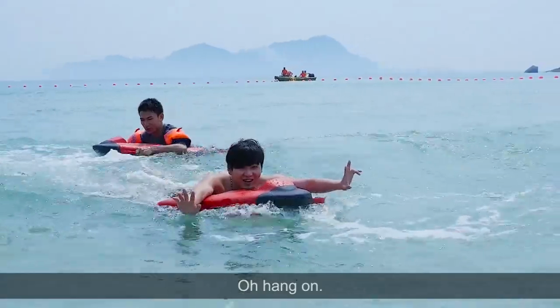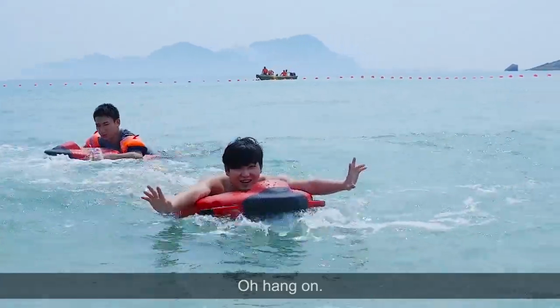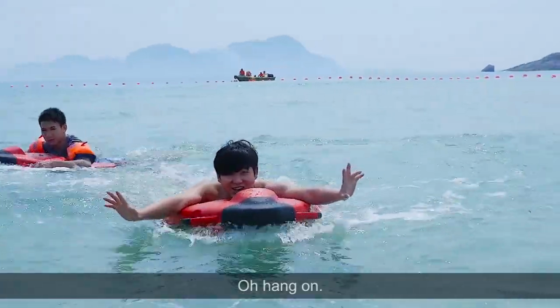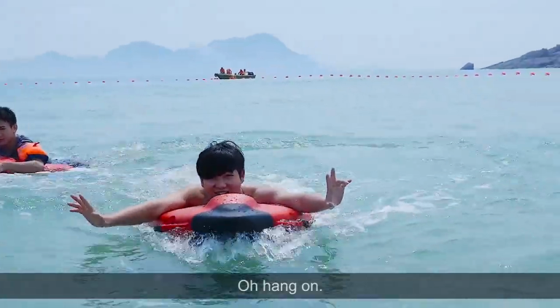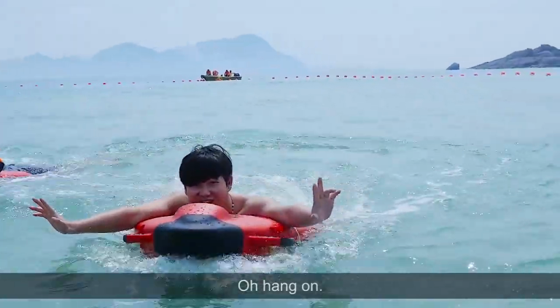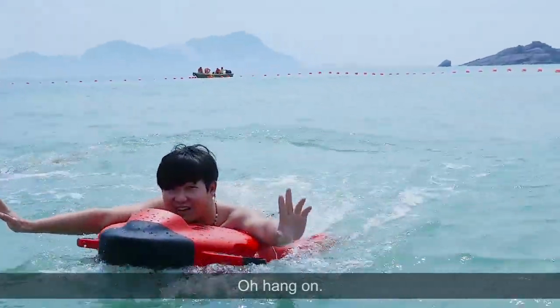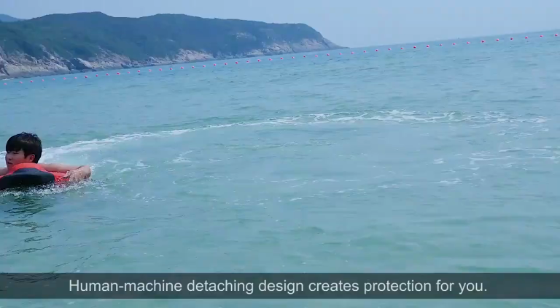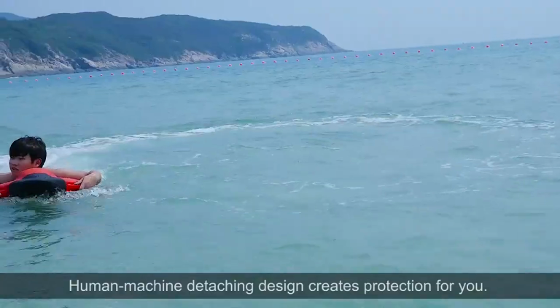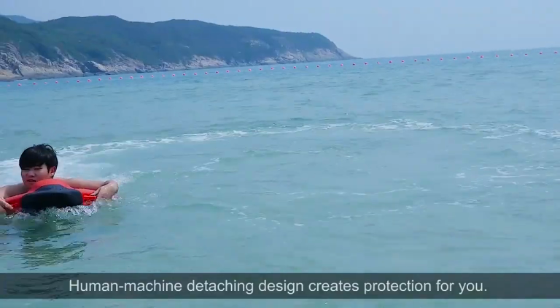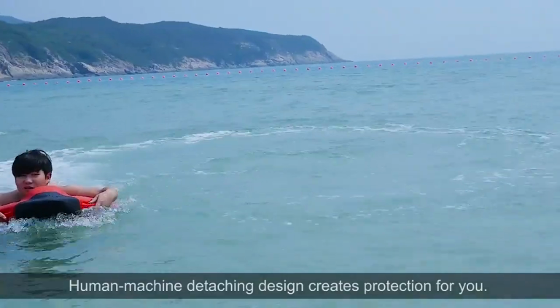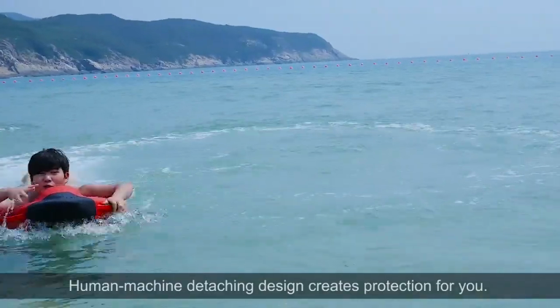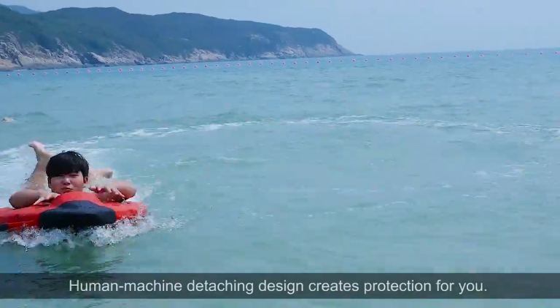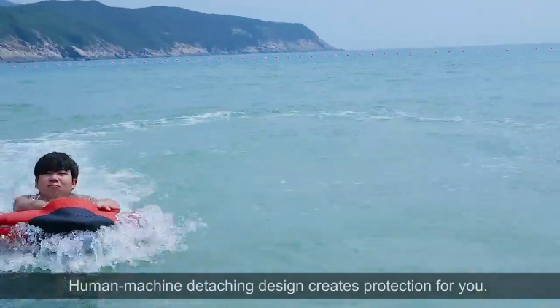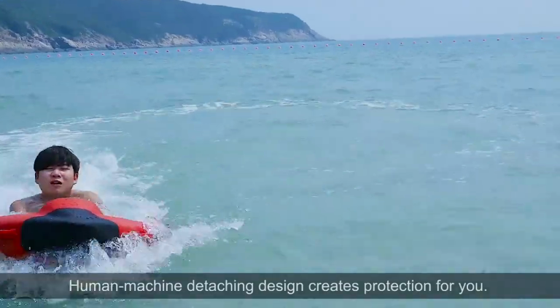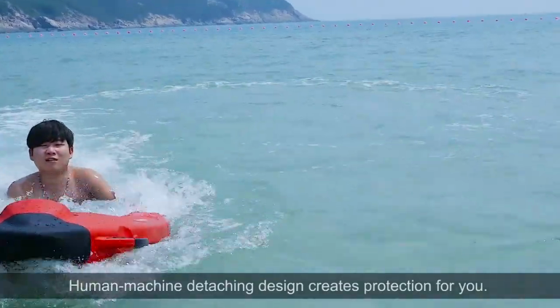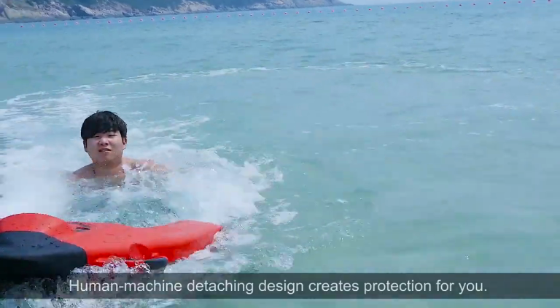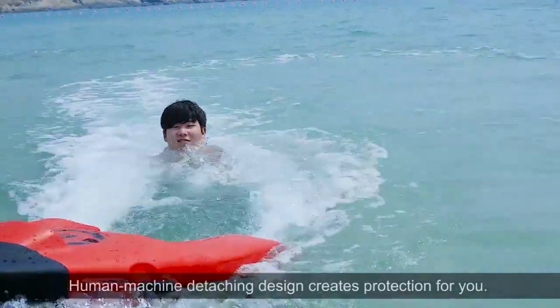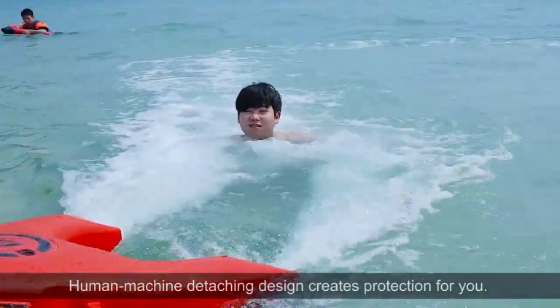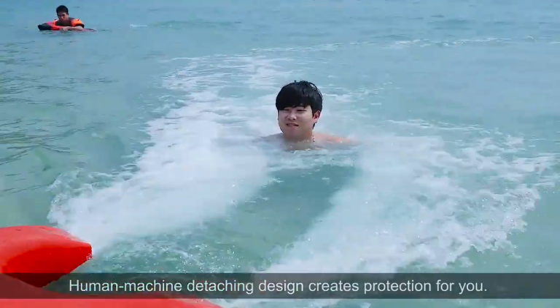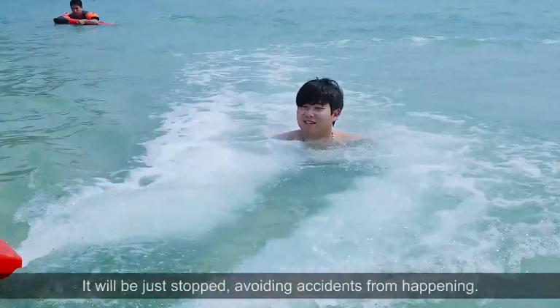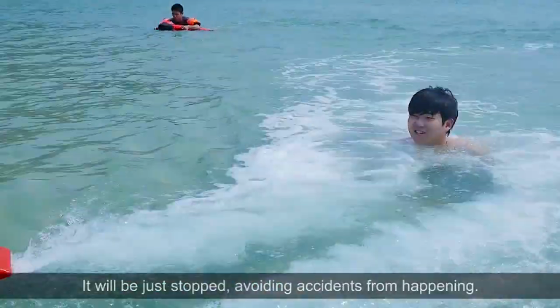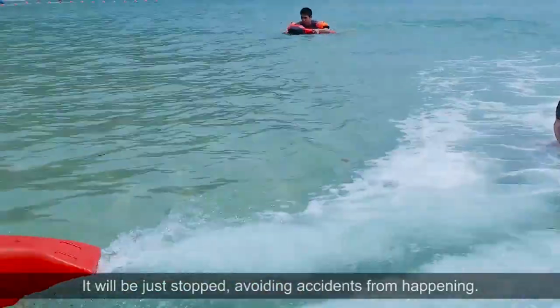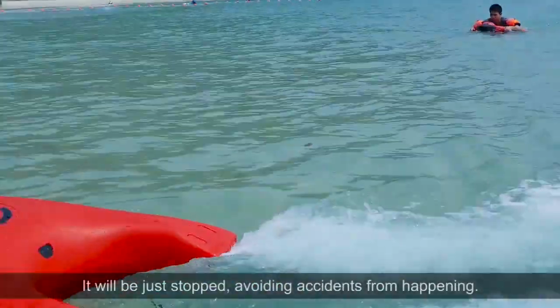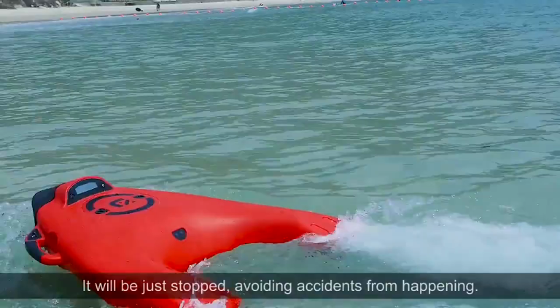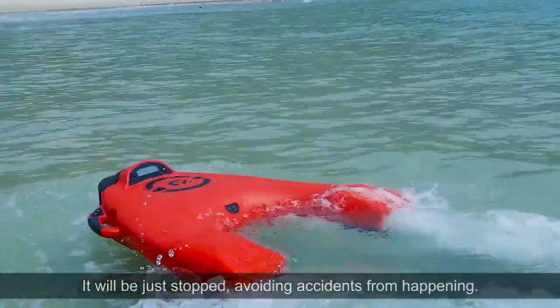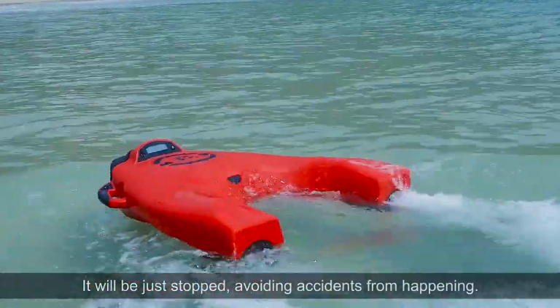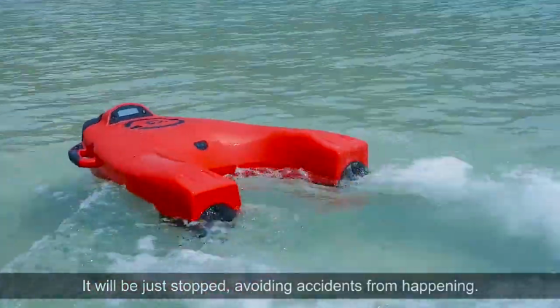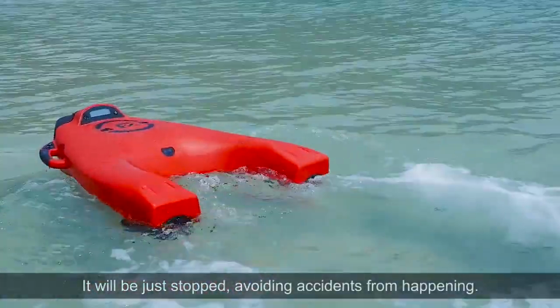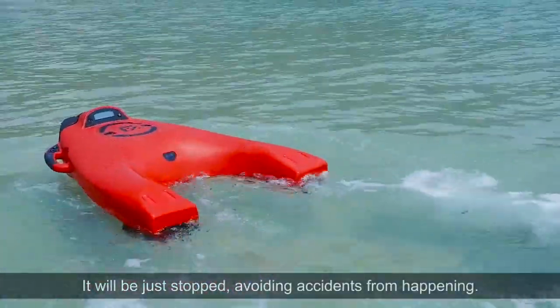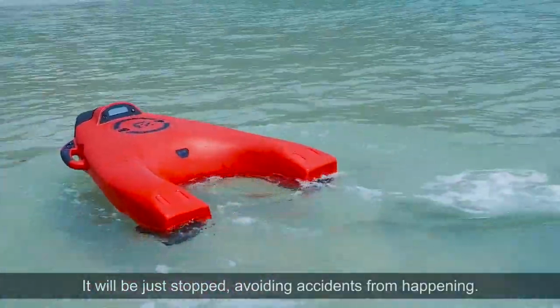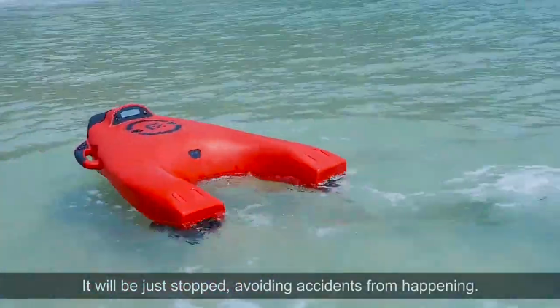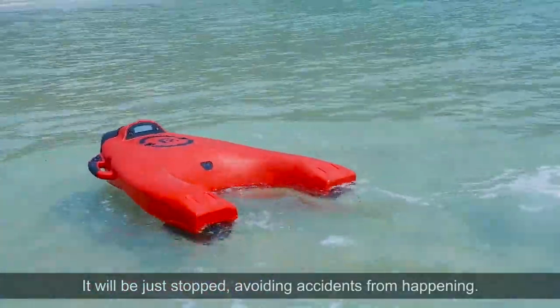Hang on, there's one more. A human-machine detachment design creates protection for you if you stop, avoiding accidents from happening.